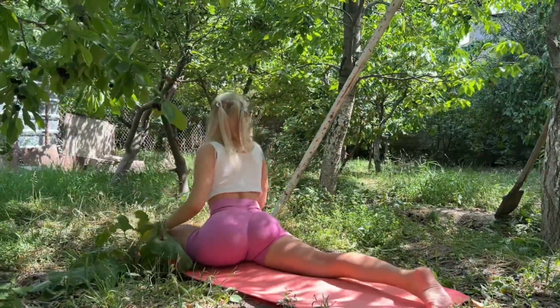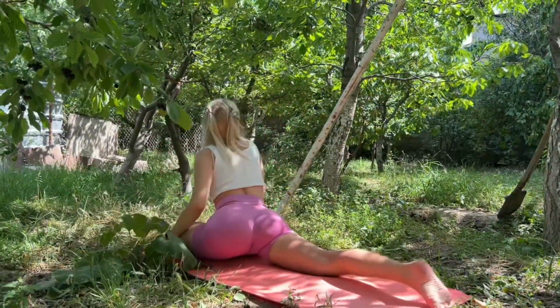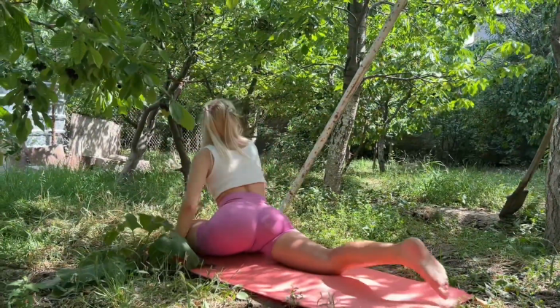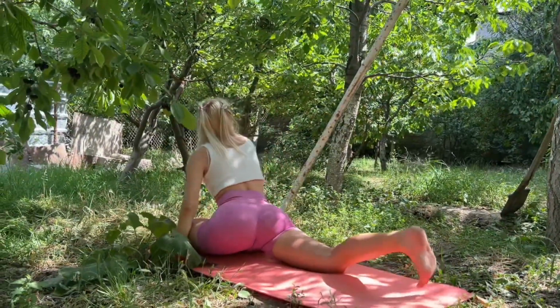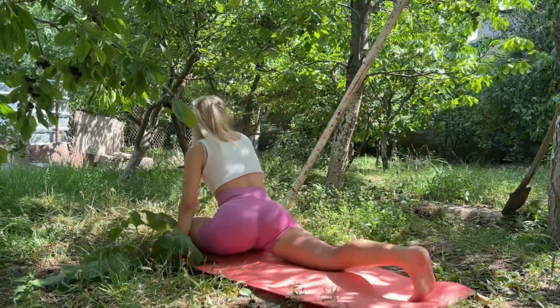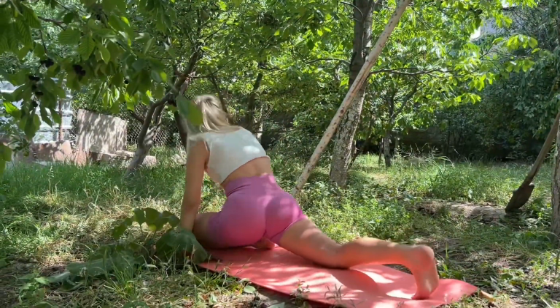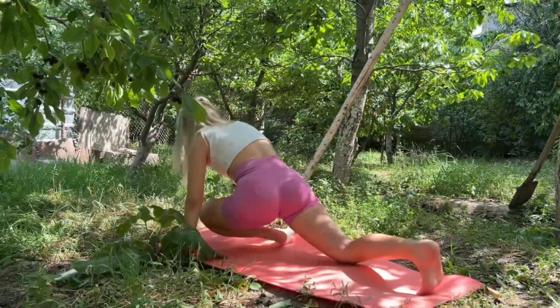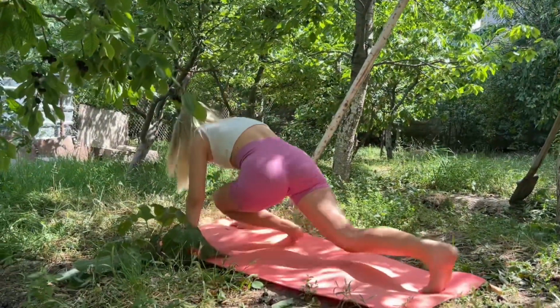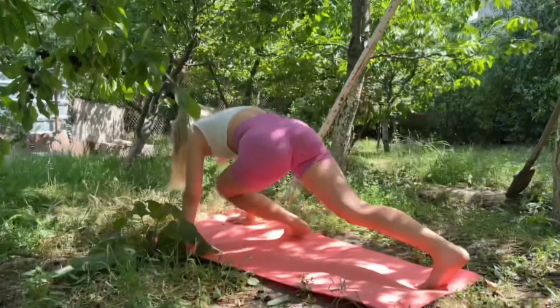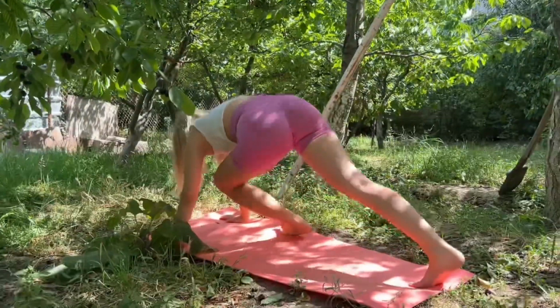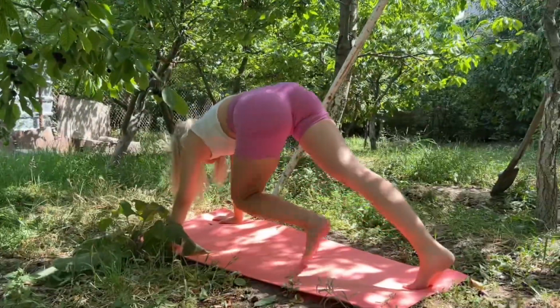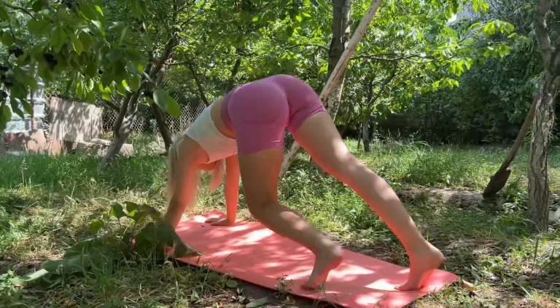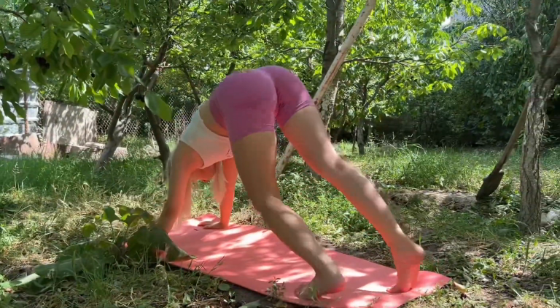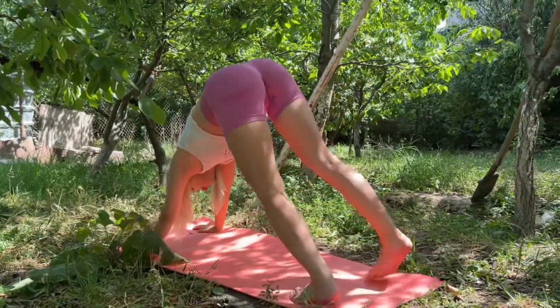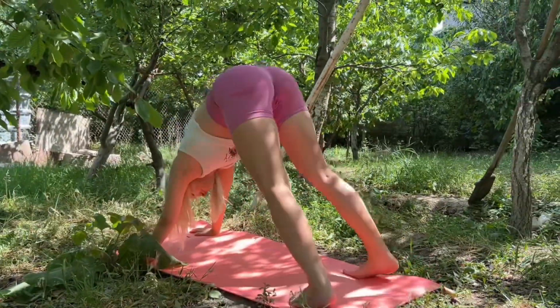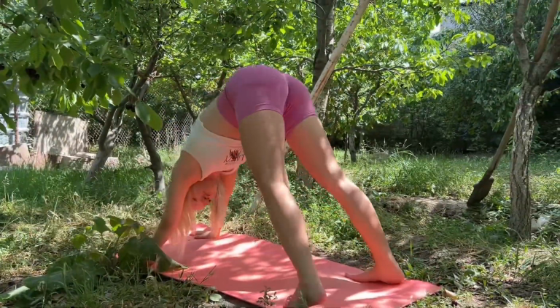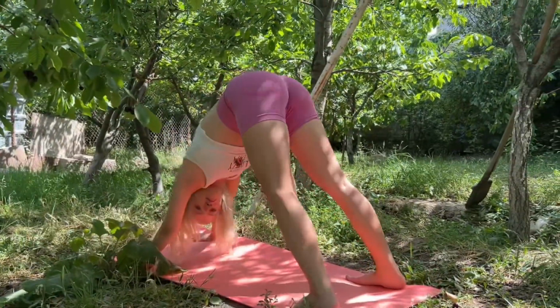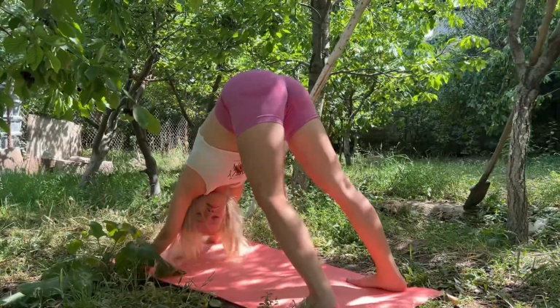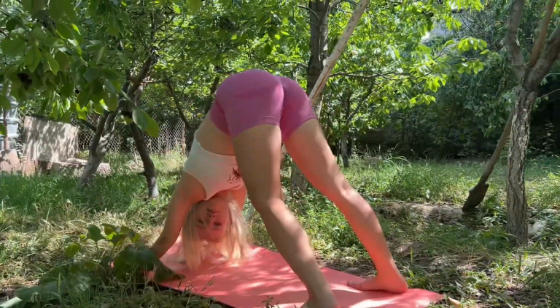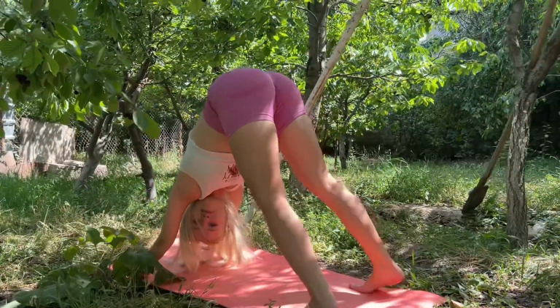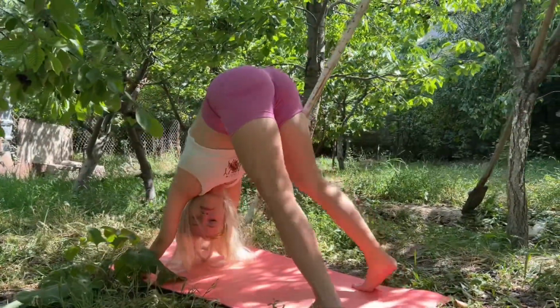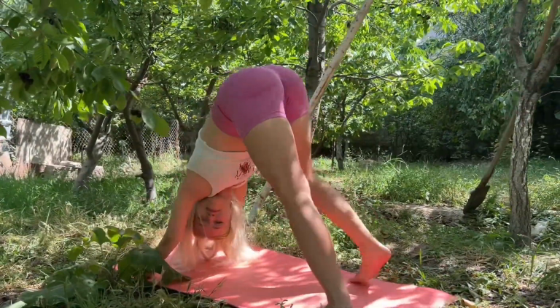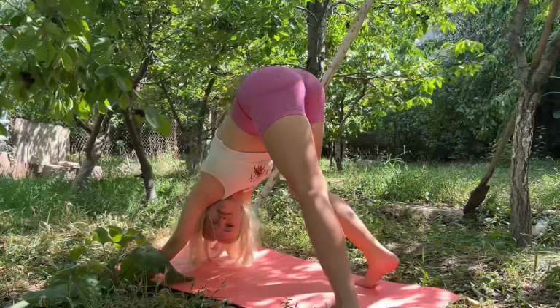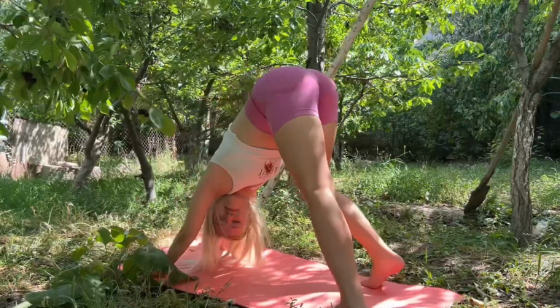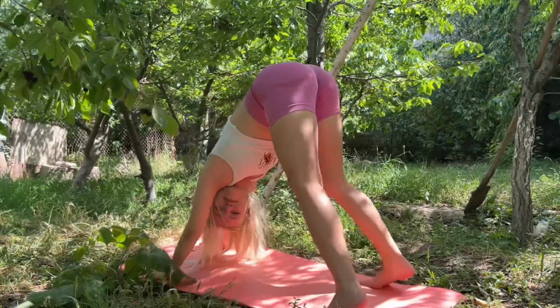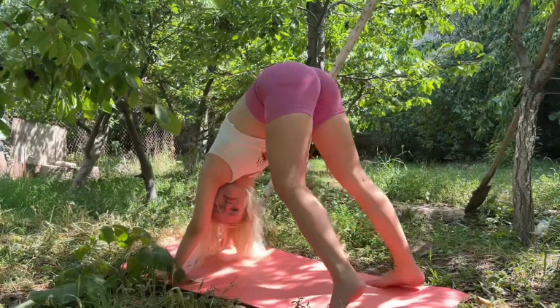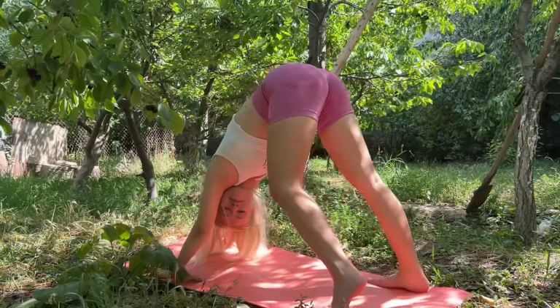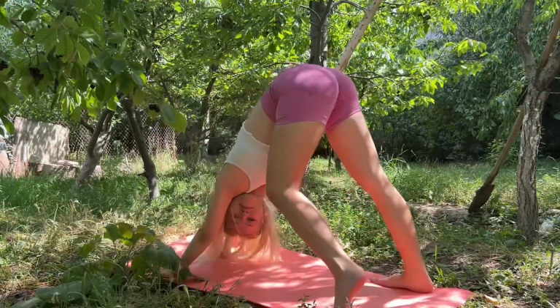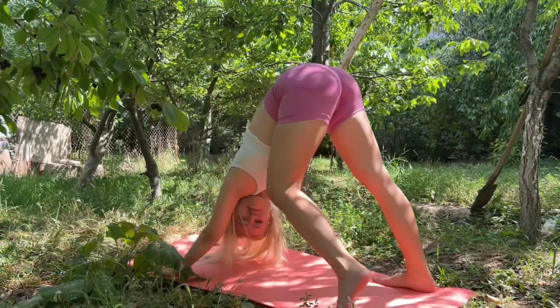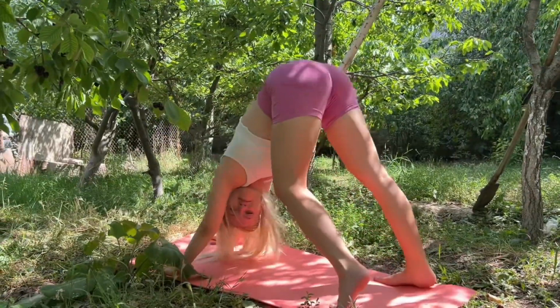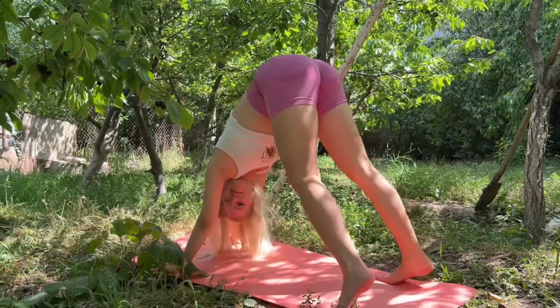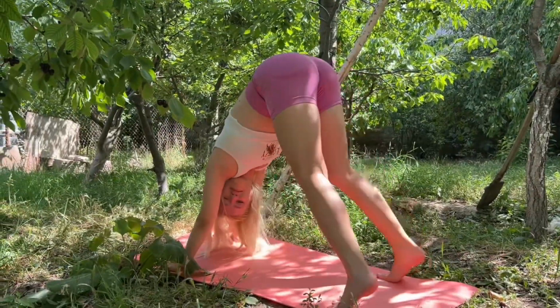After the pigeon pose, you have to make a downward dog pose.